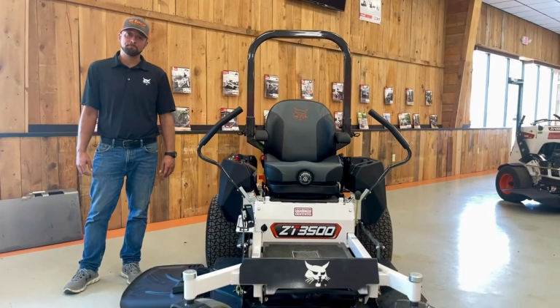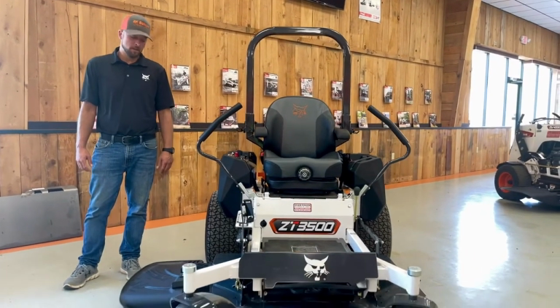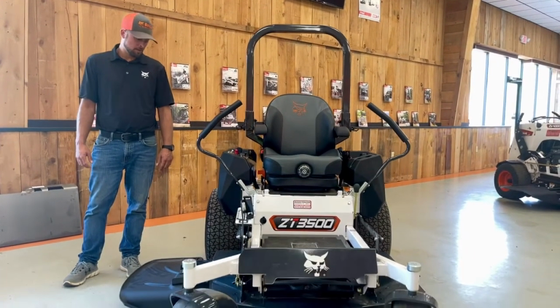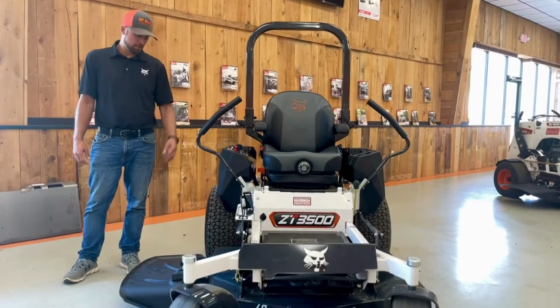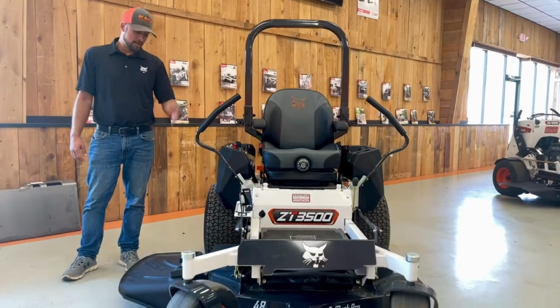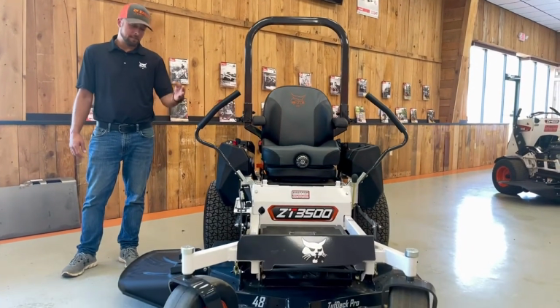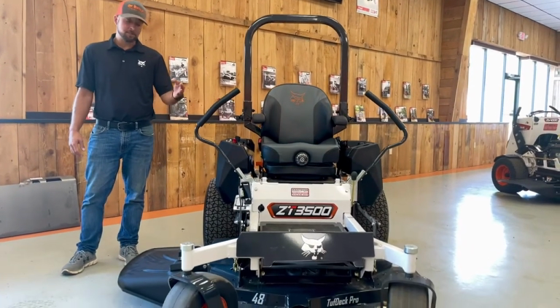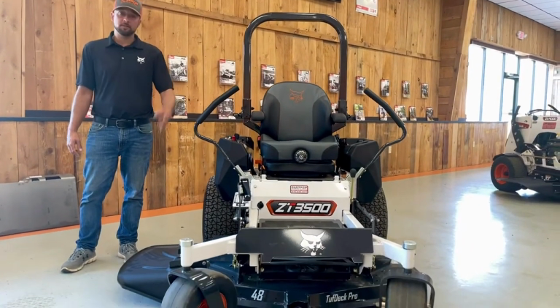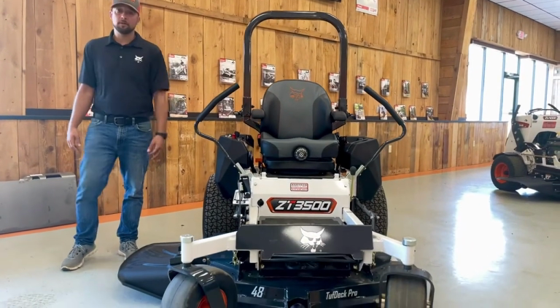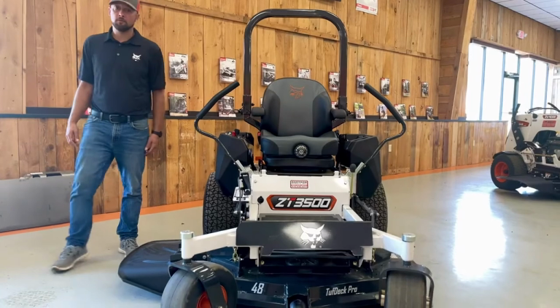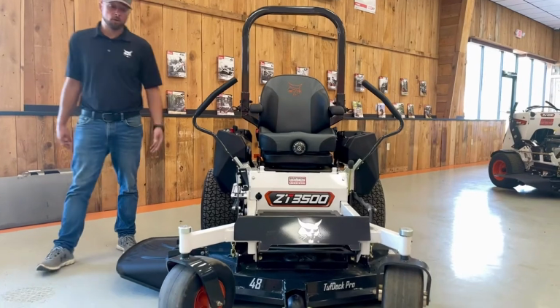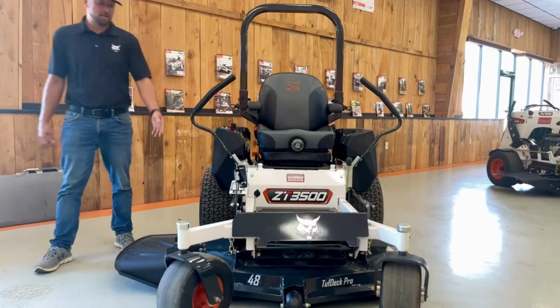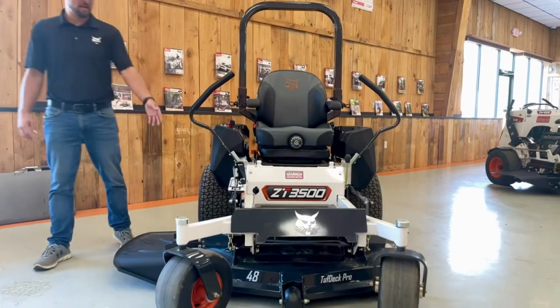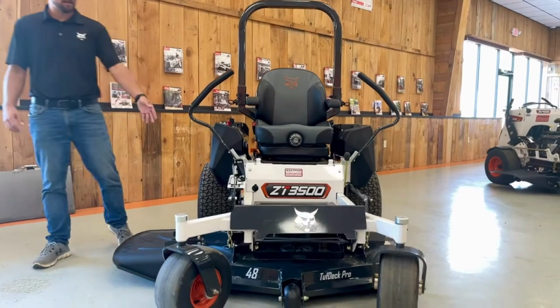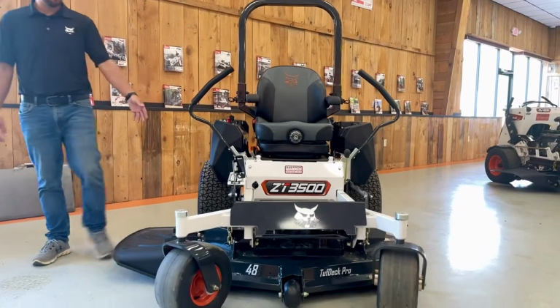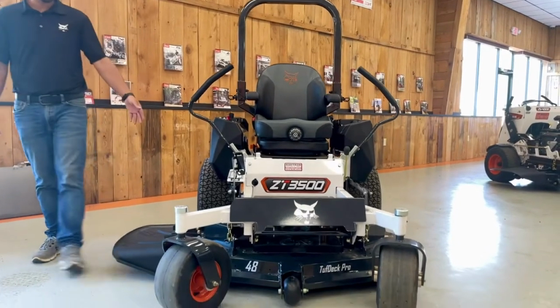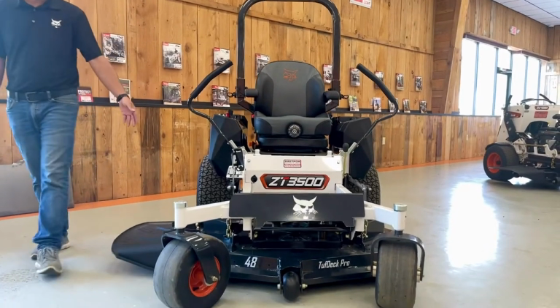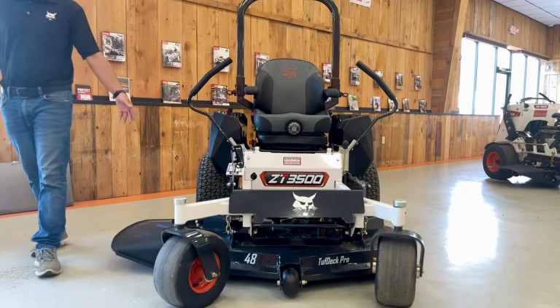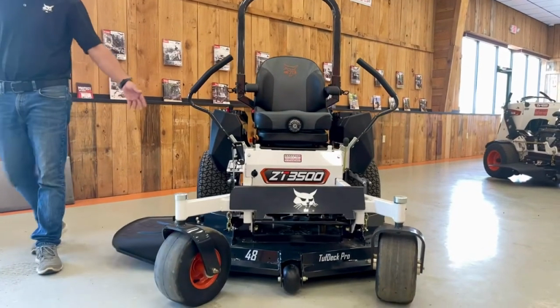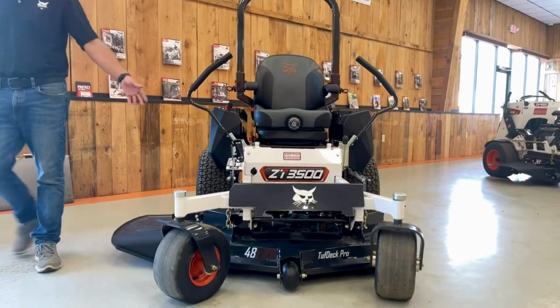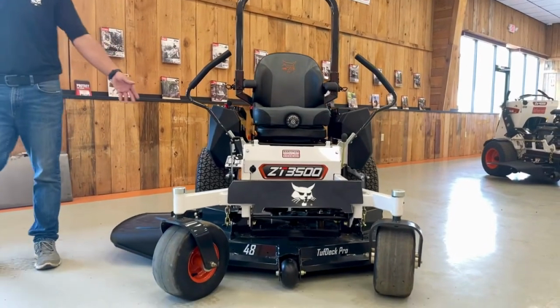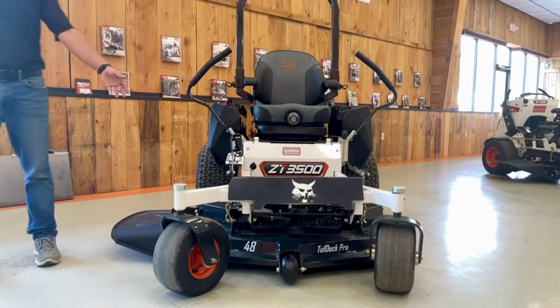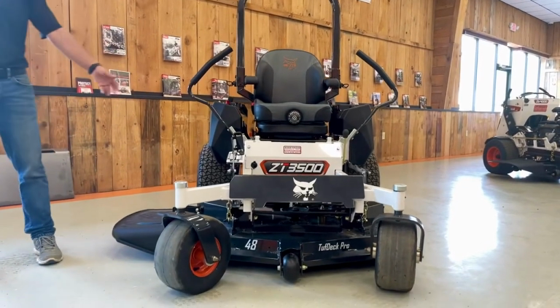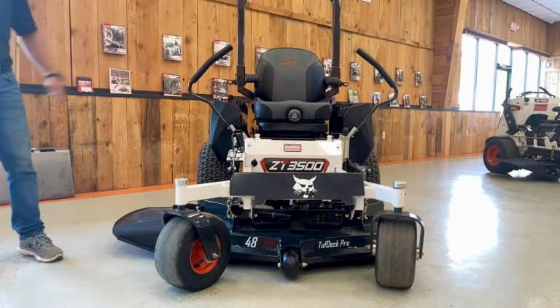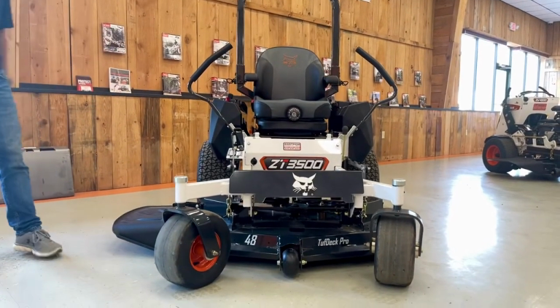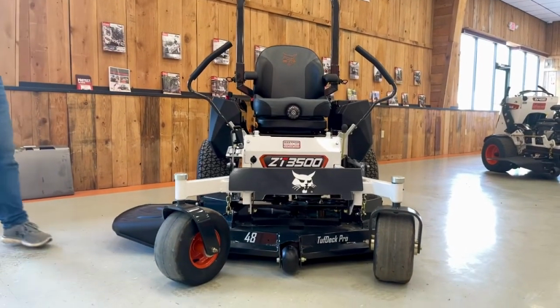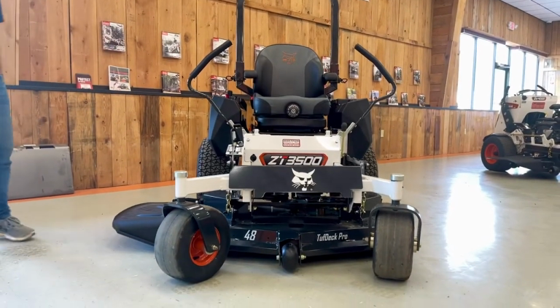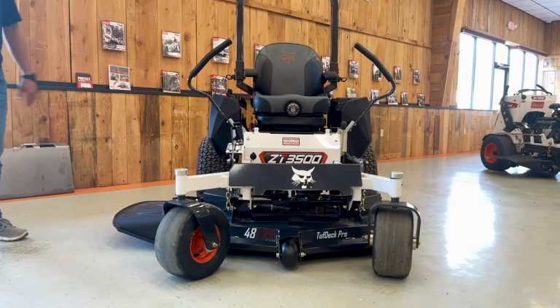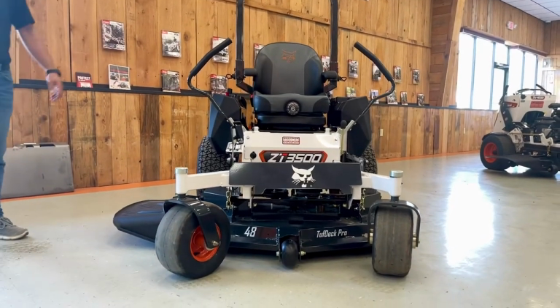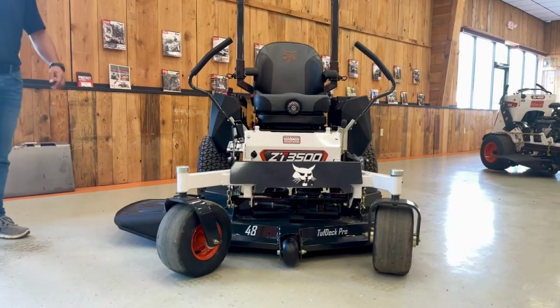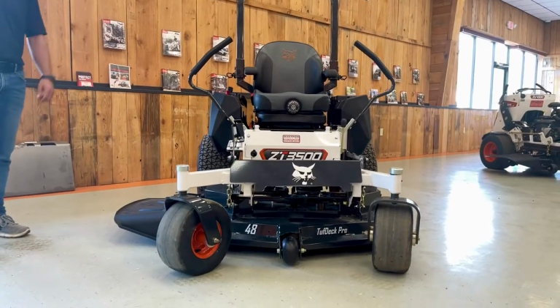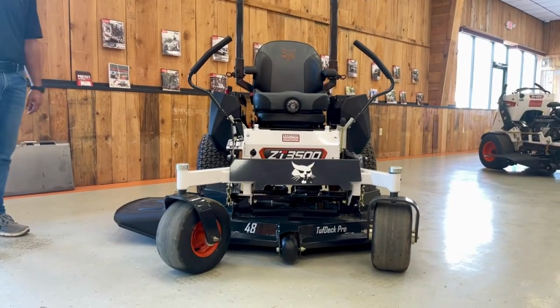Three options: 48 inch, 52 inch, and 61 inch decks.